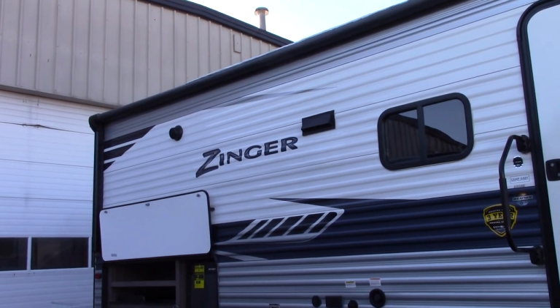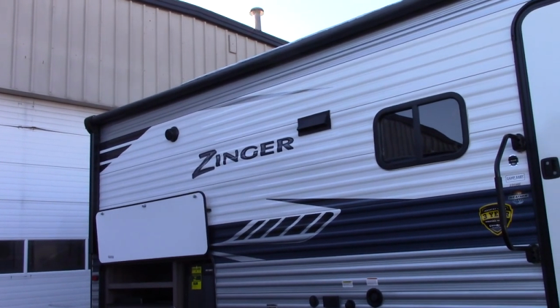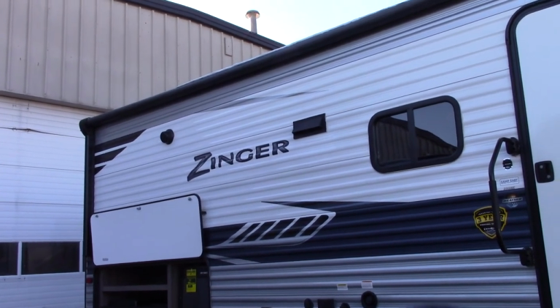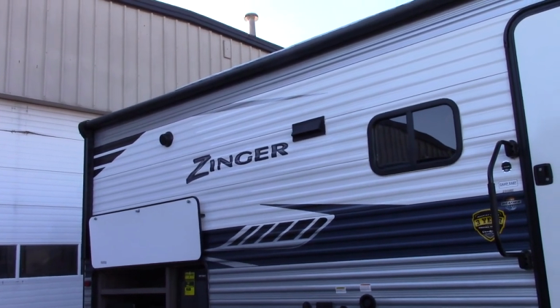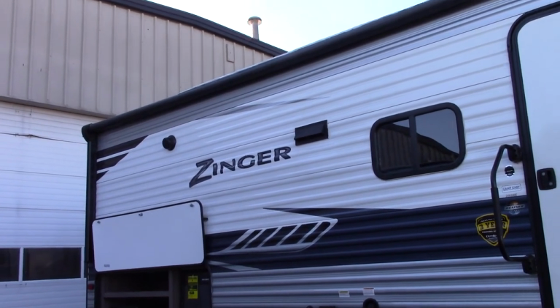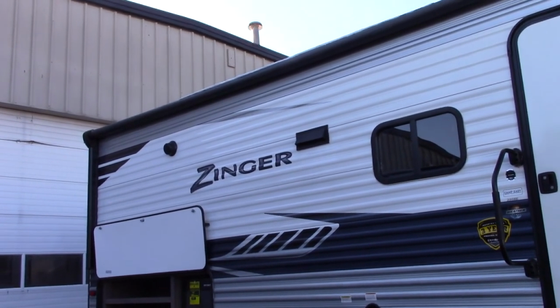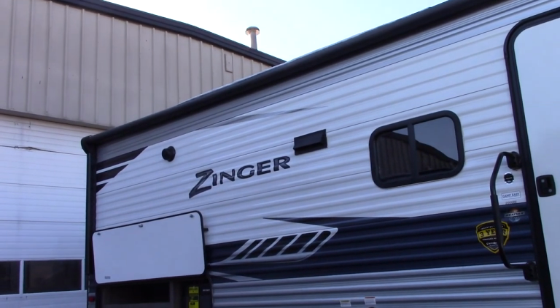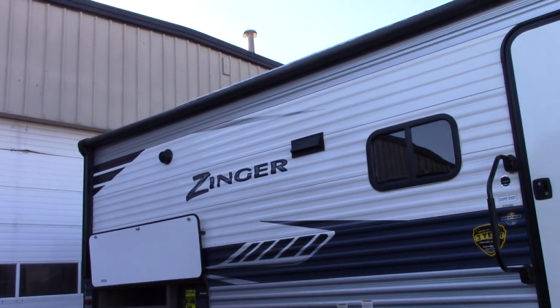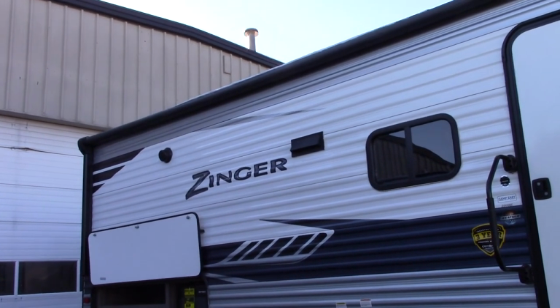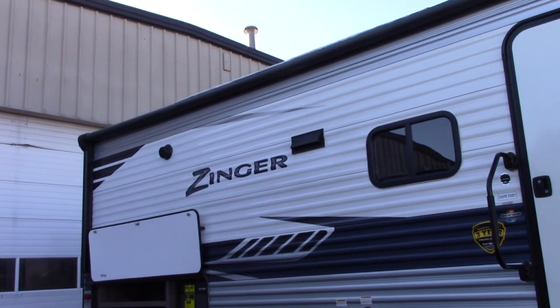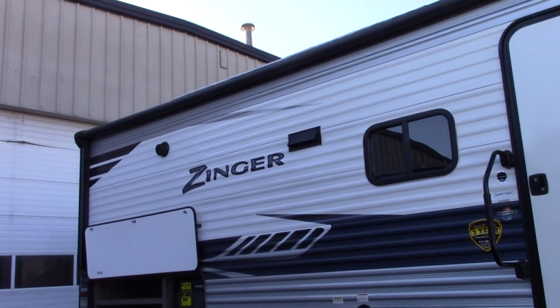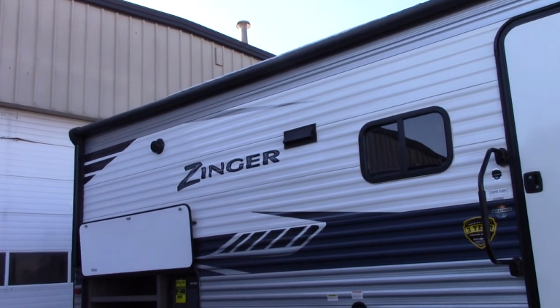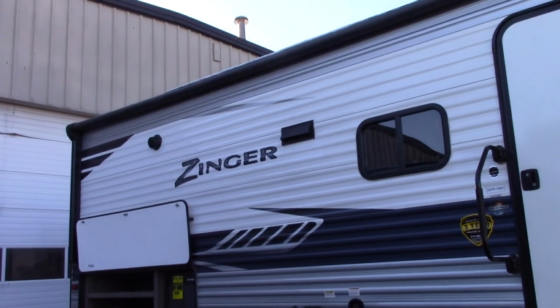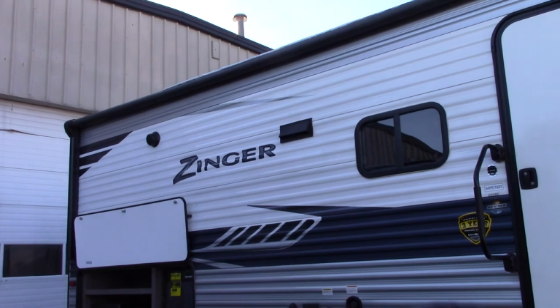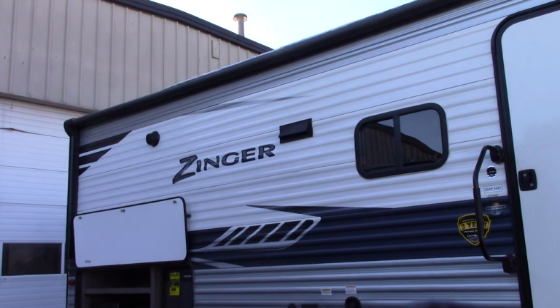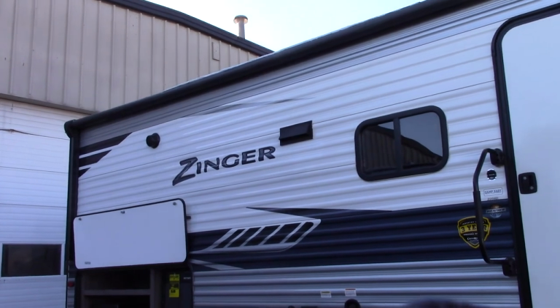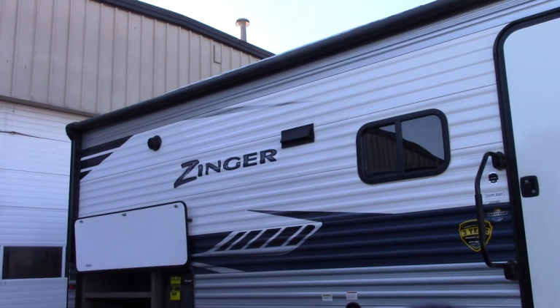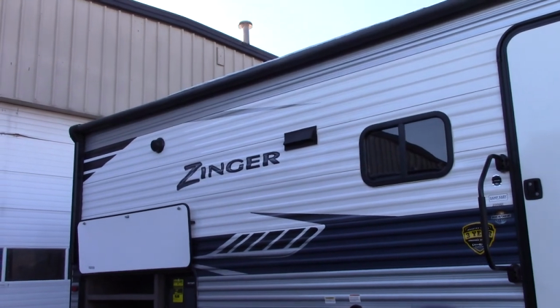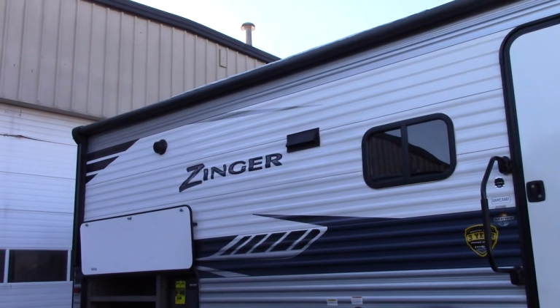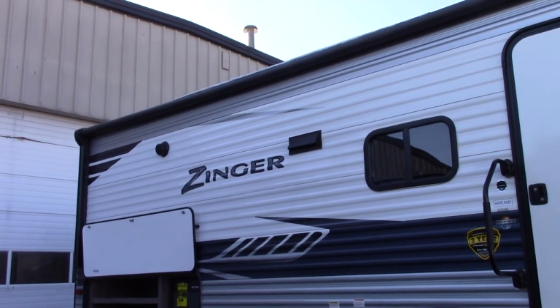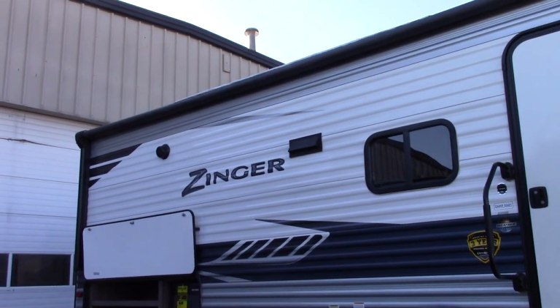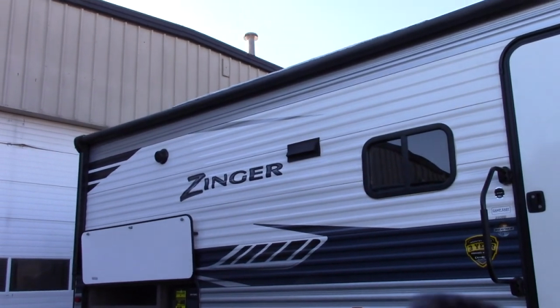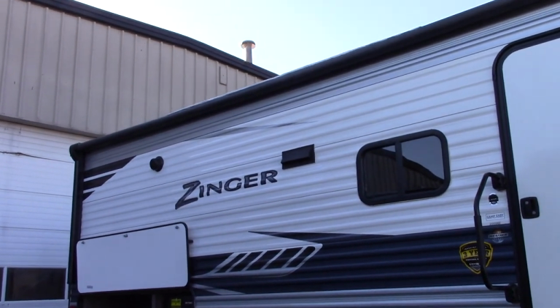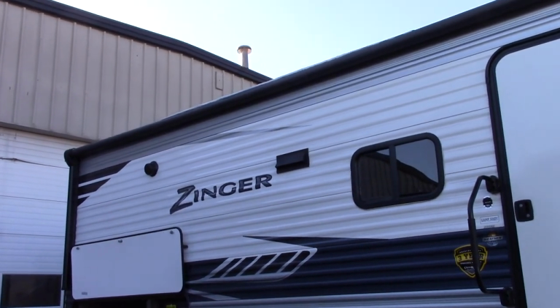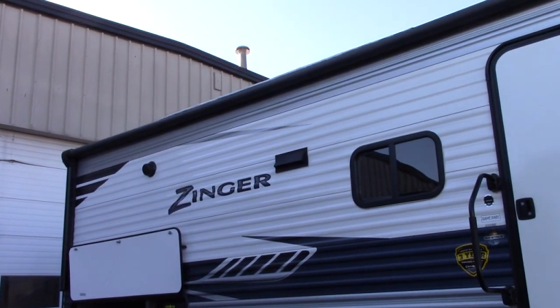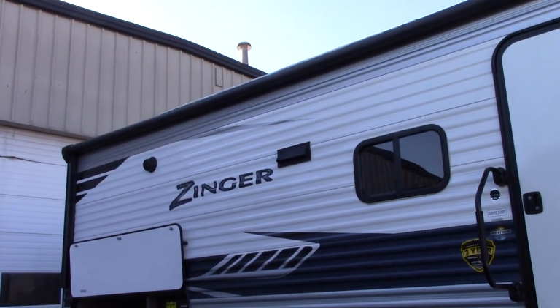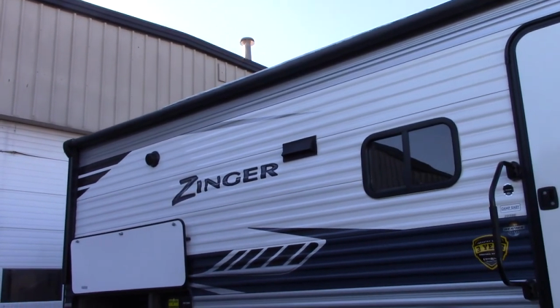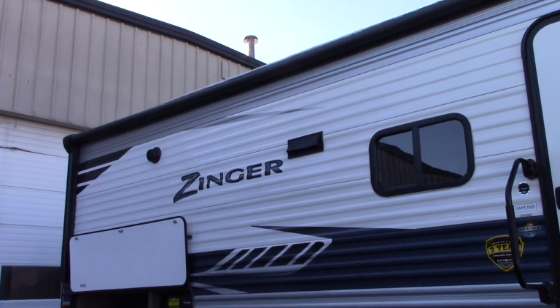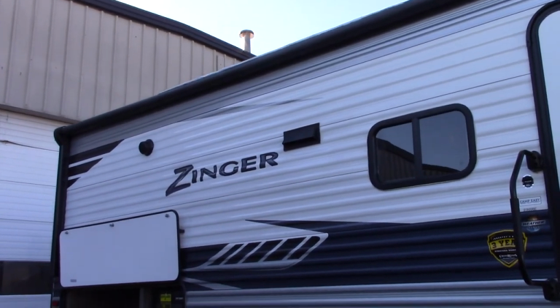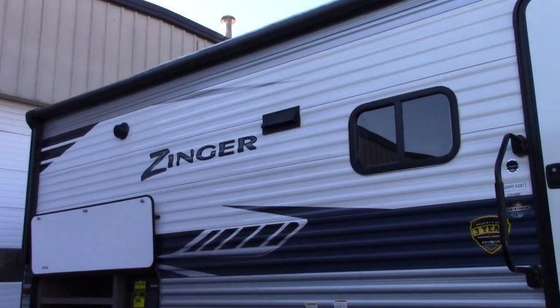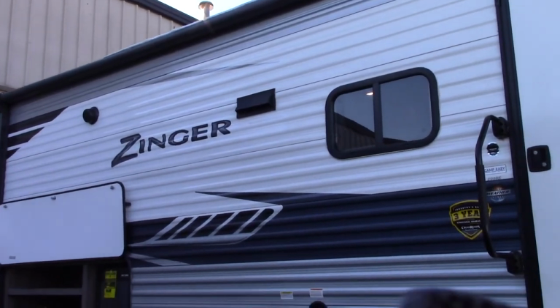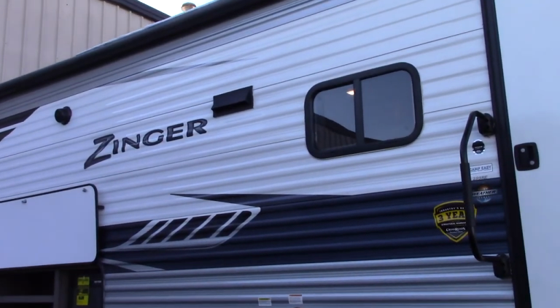This is Carl at National RV Detroit and I'm going to walk through this 2020 Zinger, model 299RE.